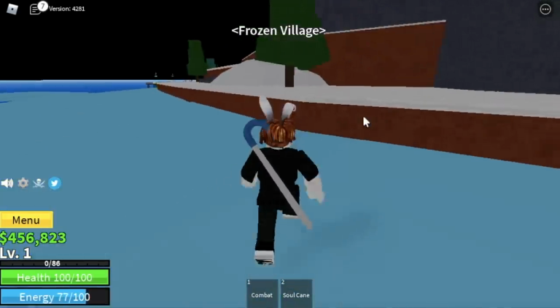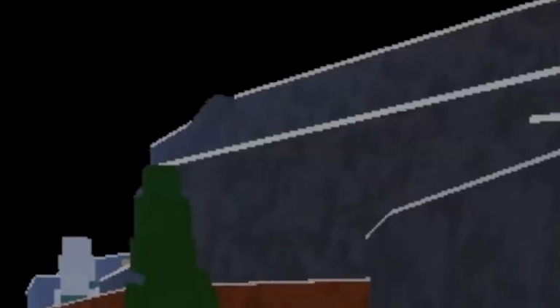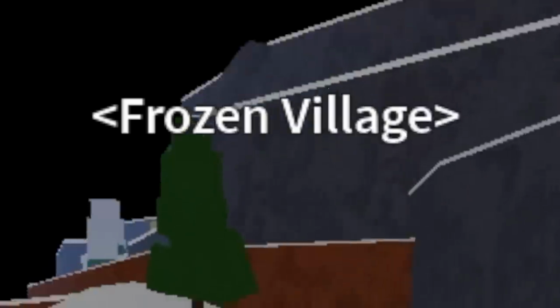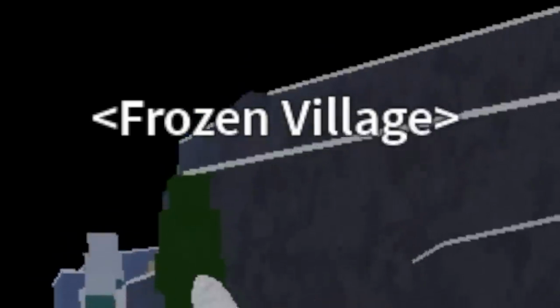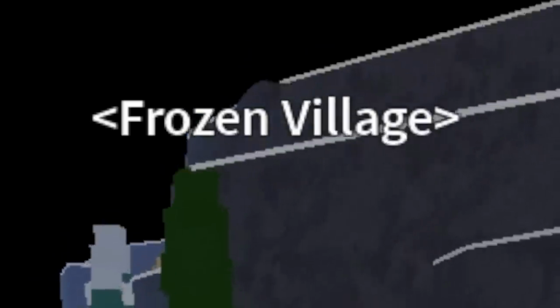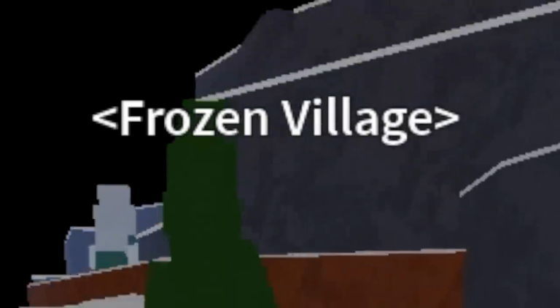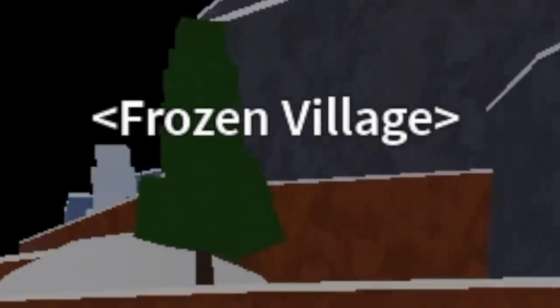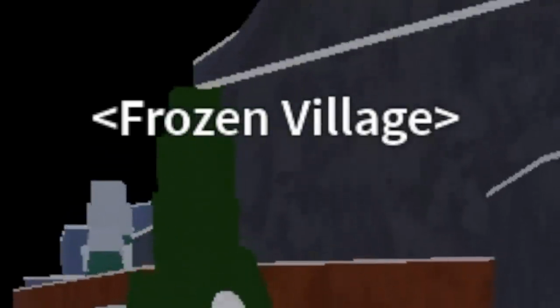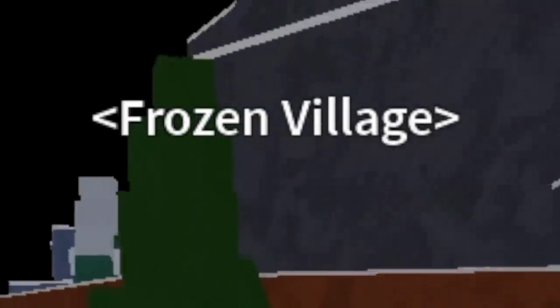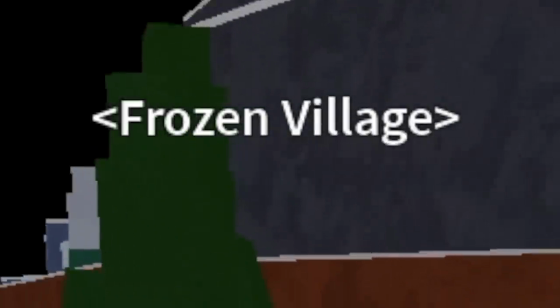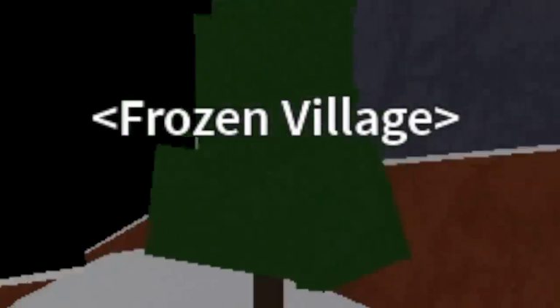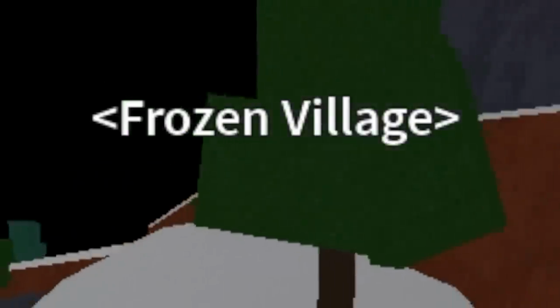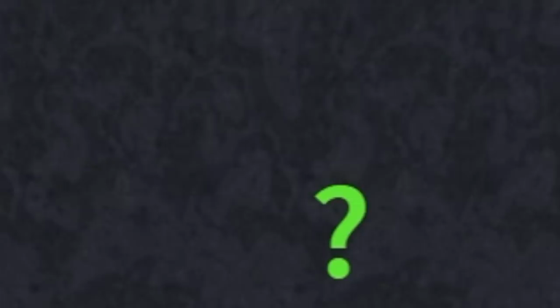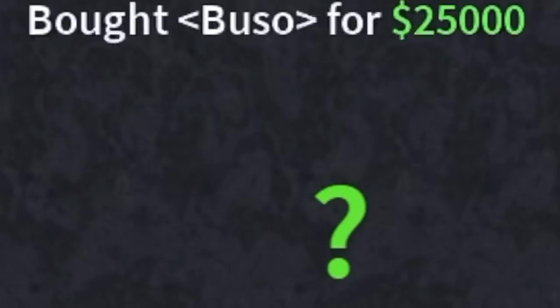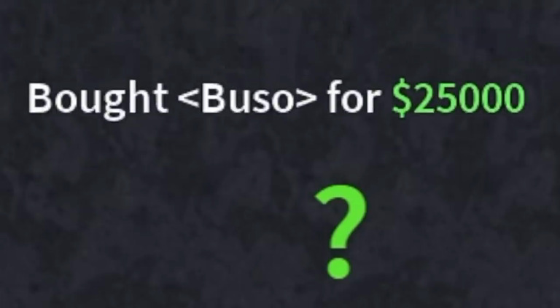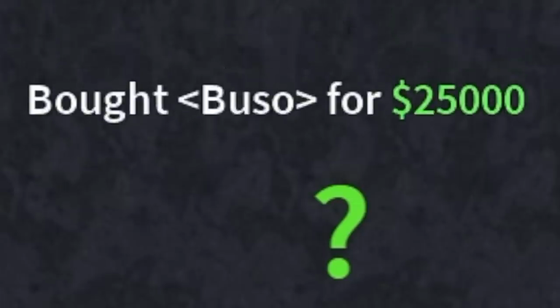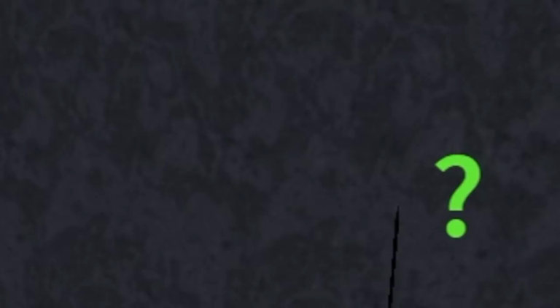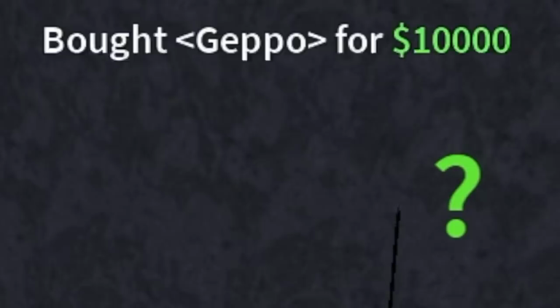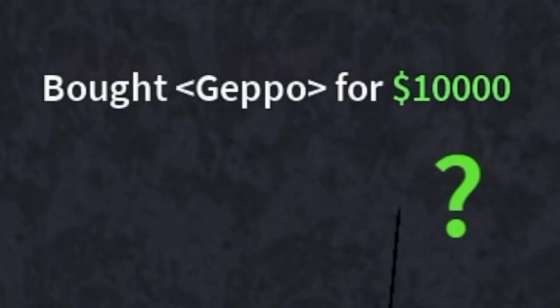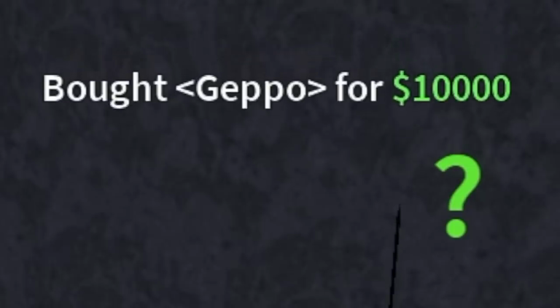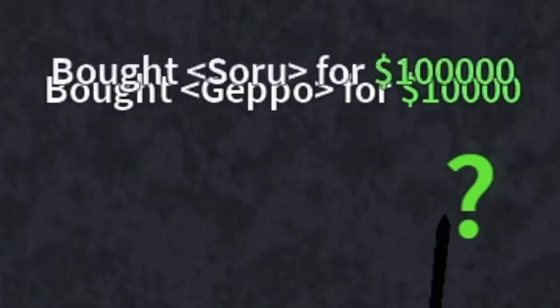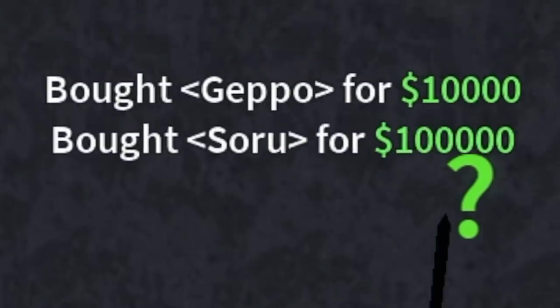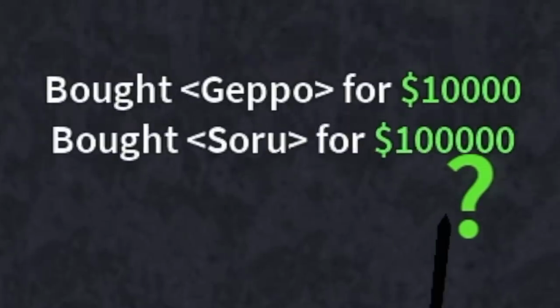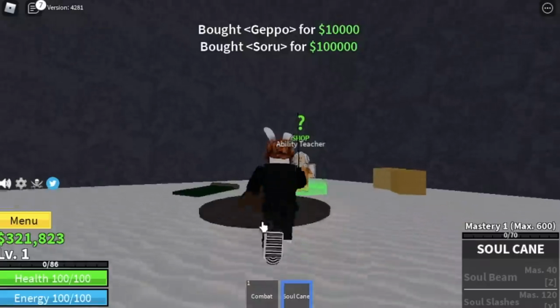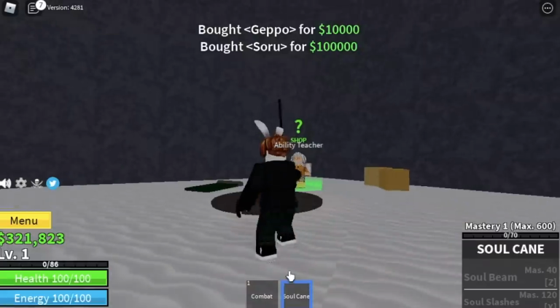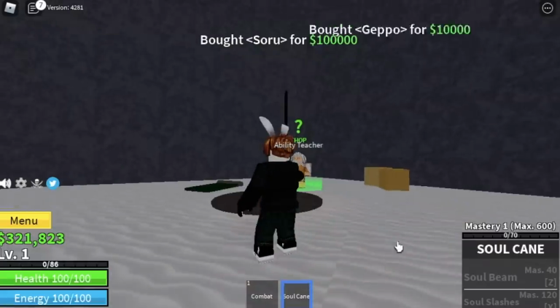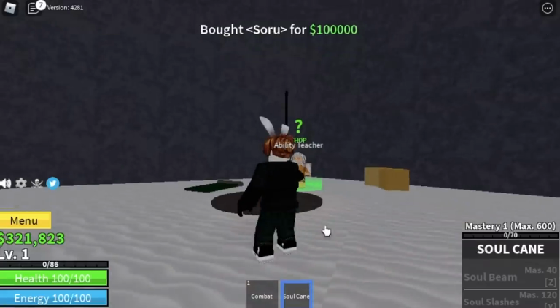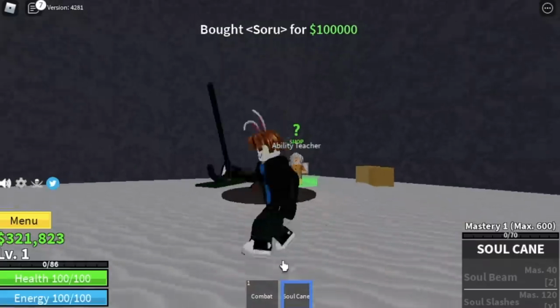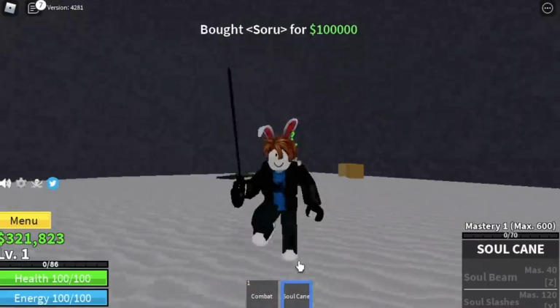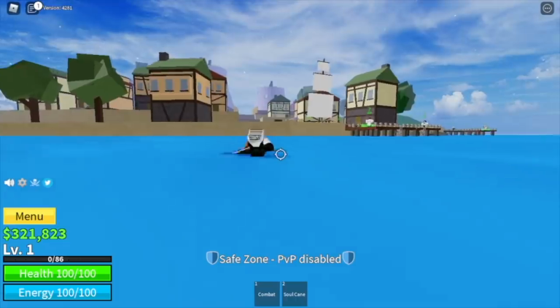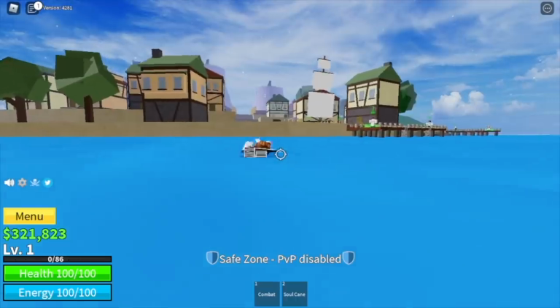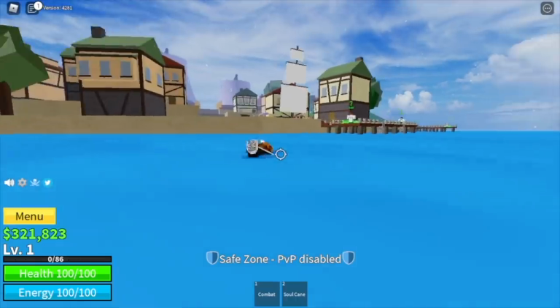Guys, 450K. So I went to the Frozen Village to buy the Buso, Gepo, and Soru. I think we're ready to grind.